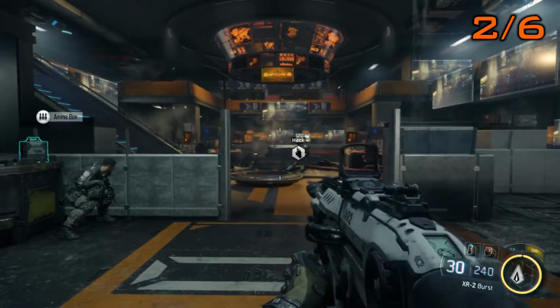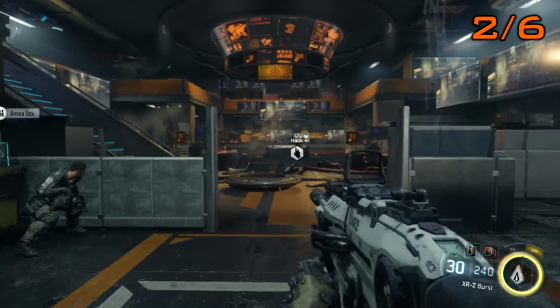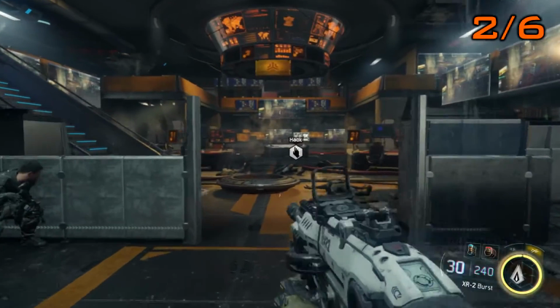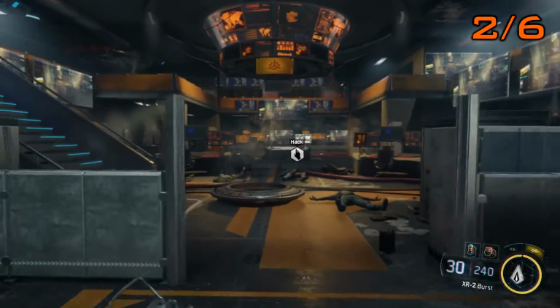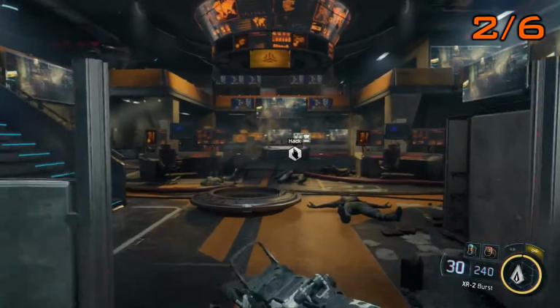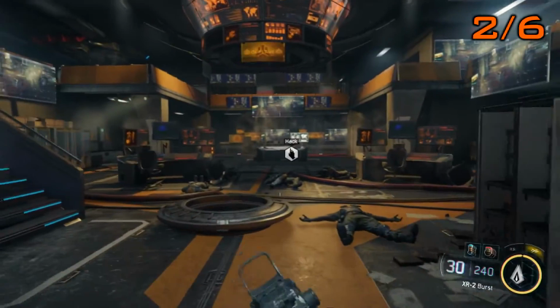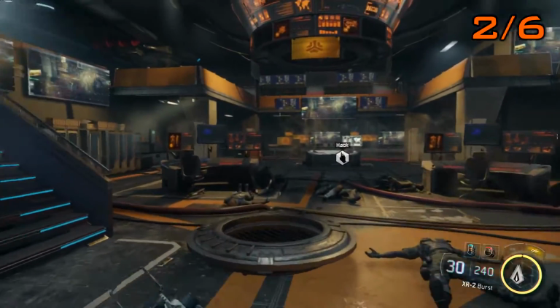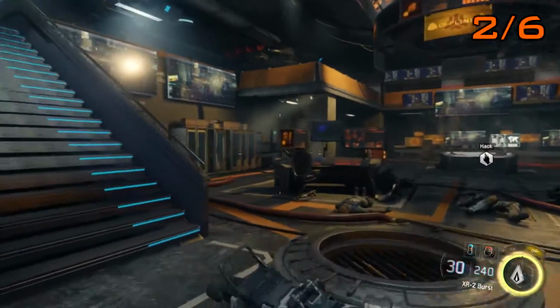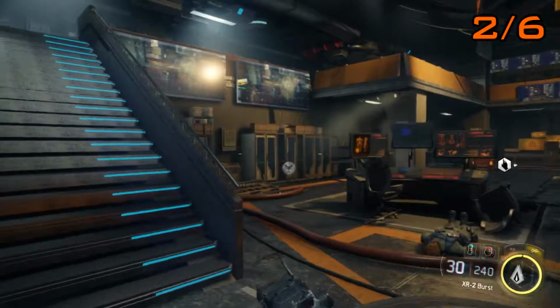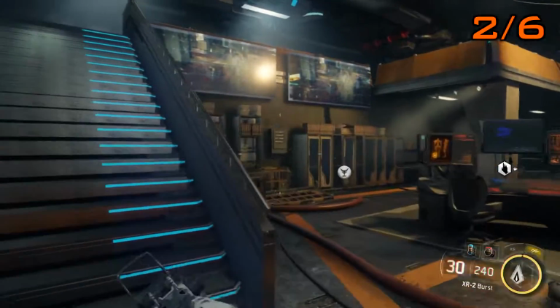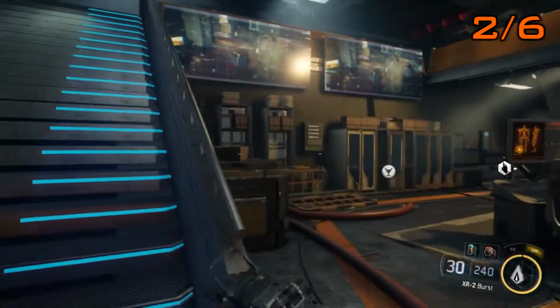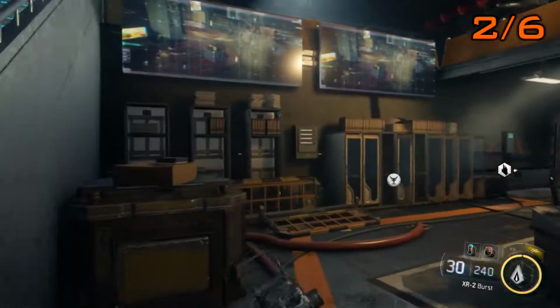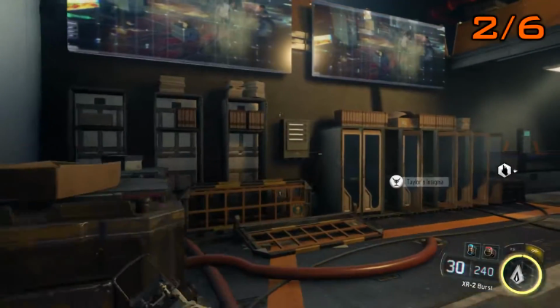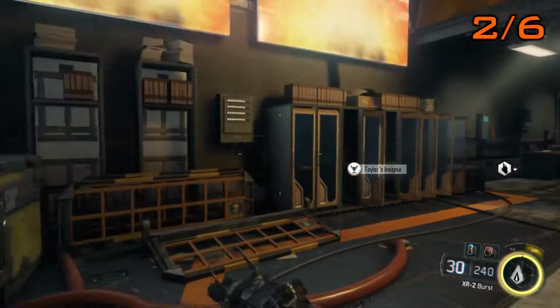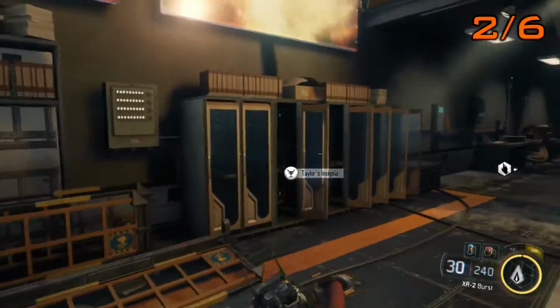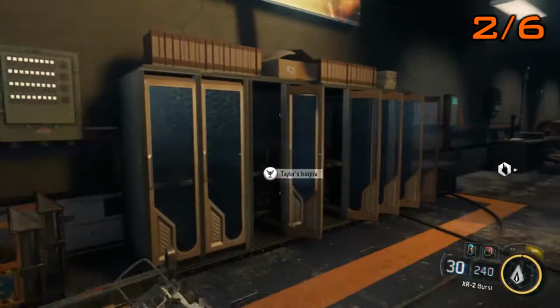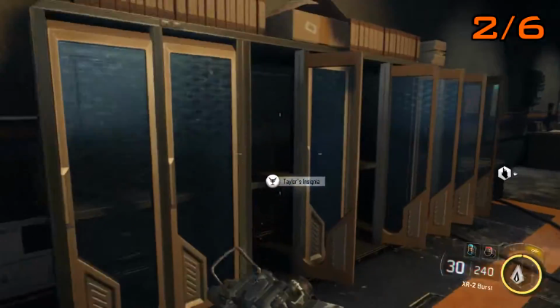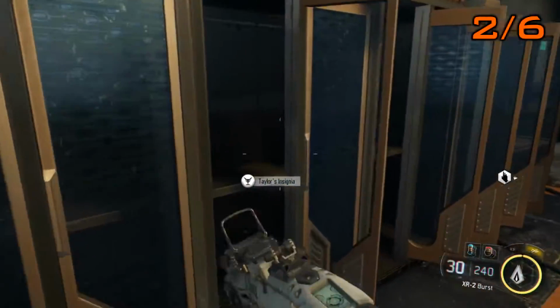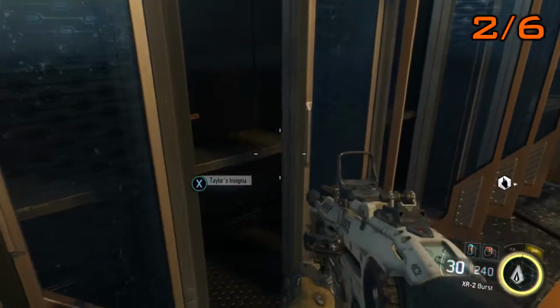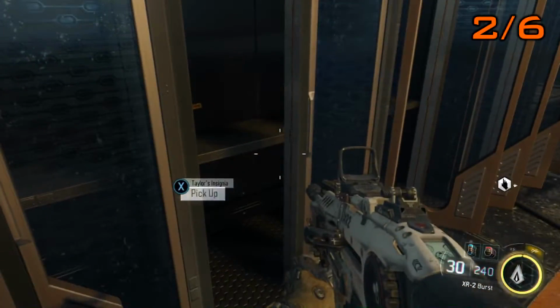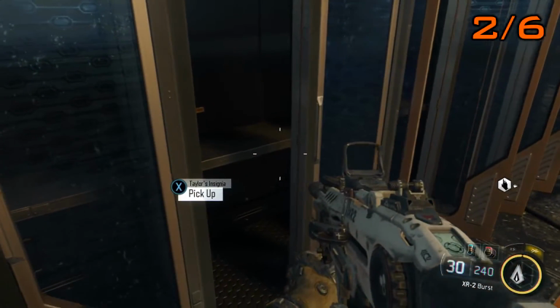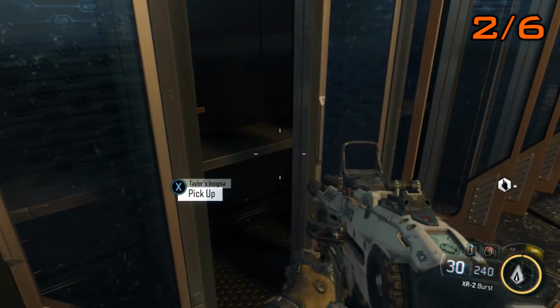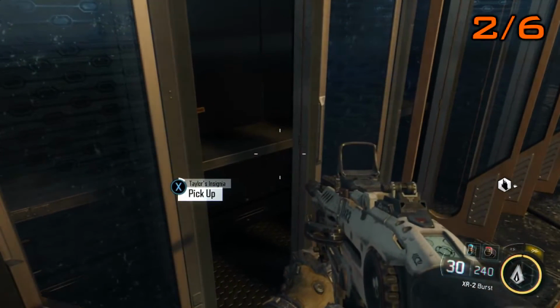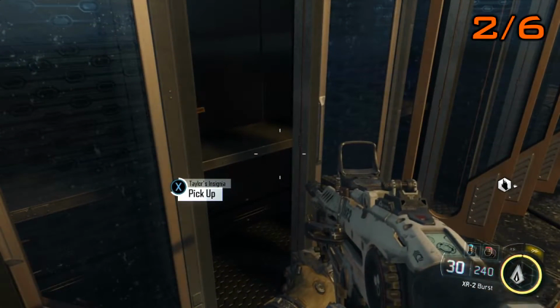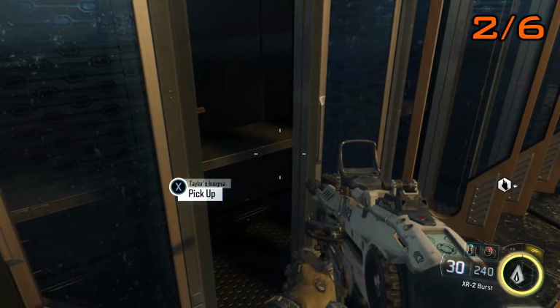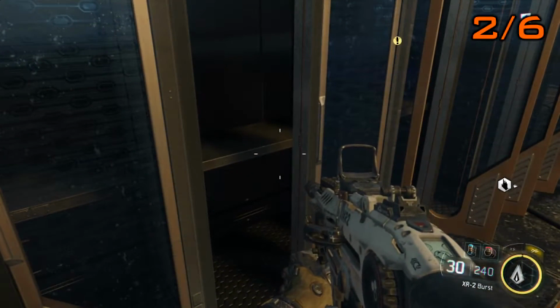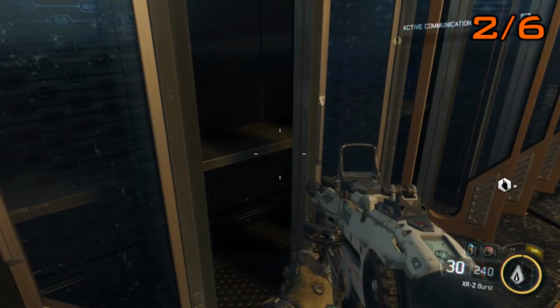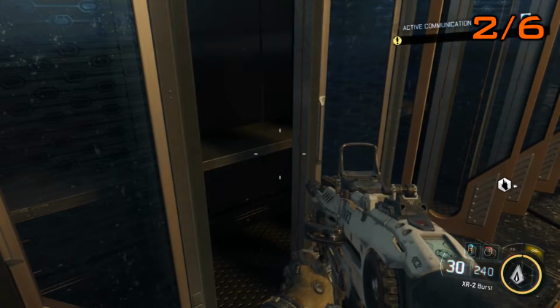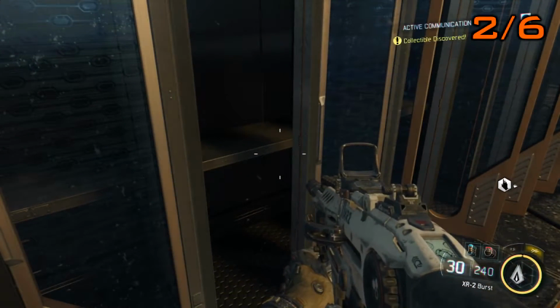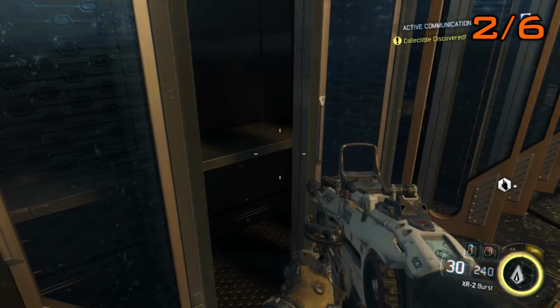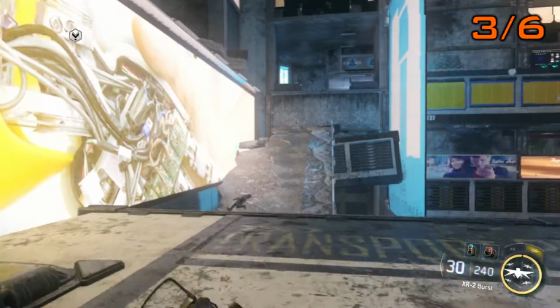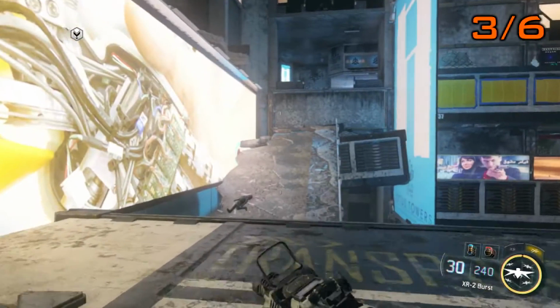Number two will be as you're exiting the vents. You'll breach into this room, kill all the enemies, and then head to your left hand side and find the collectible in the first open locker.